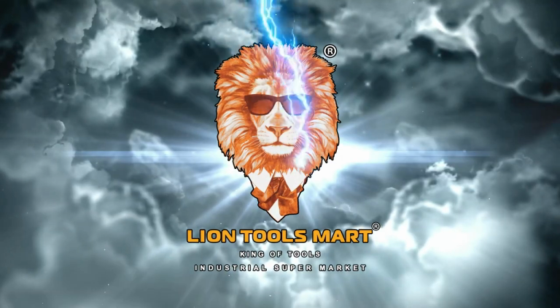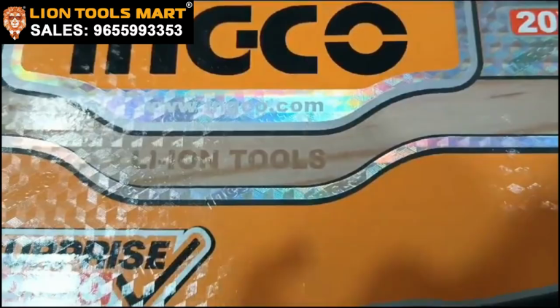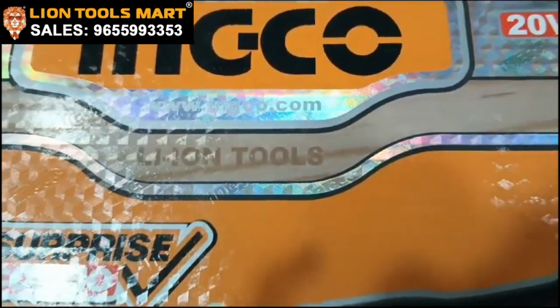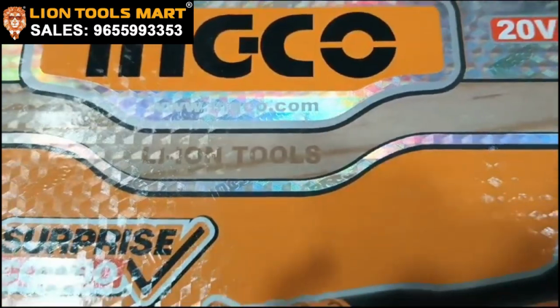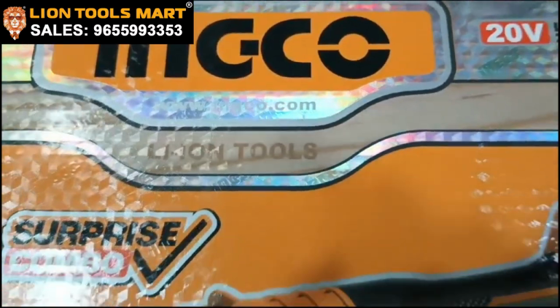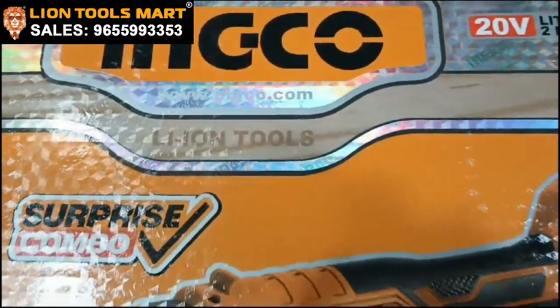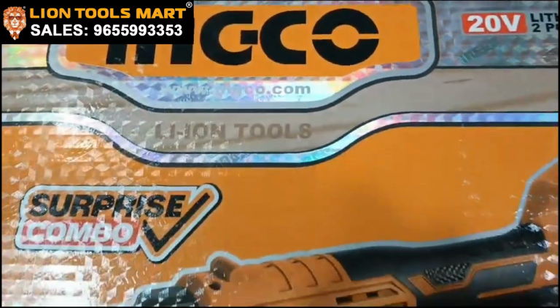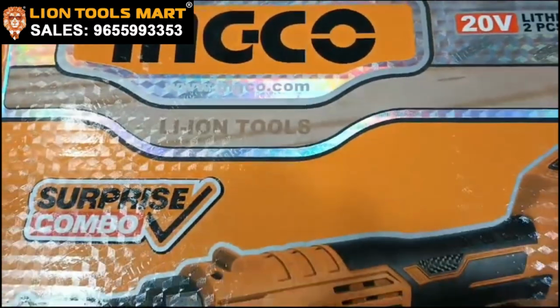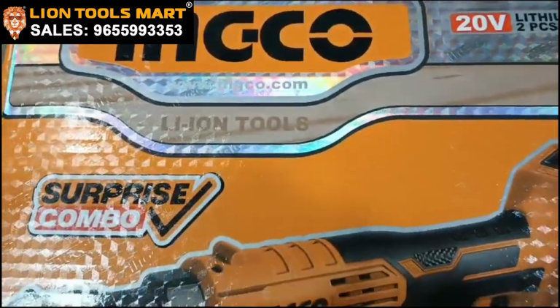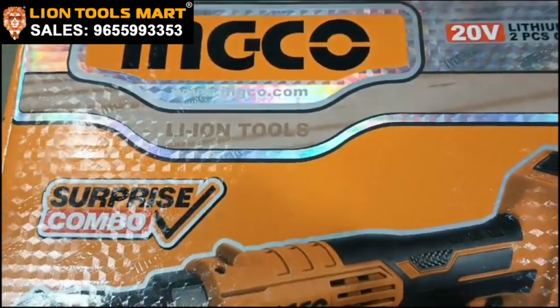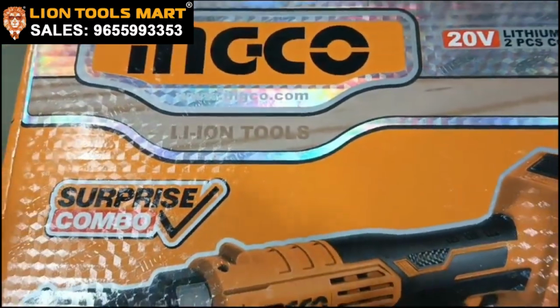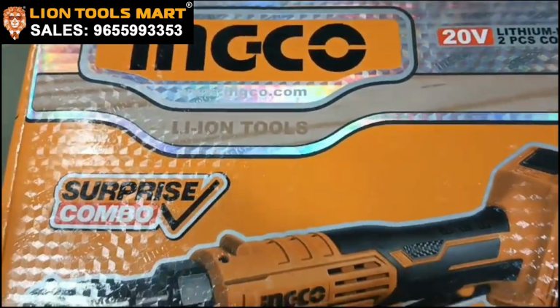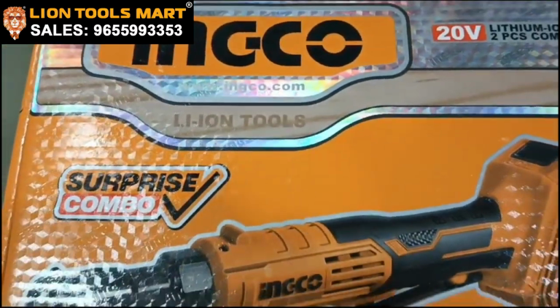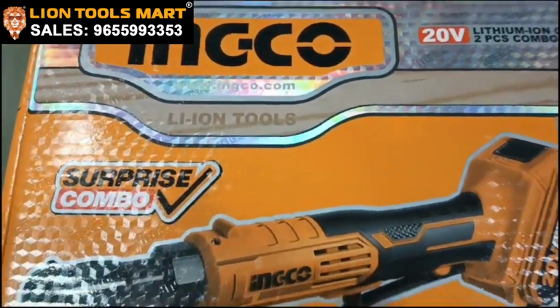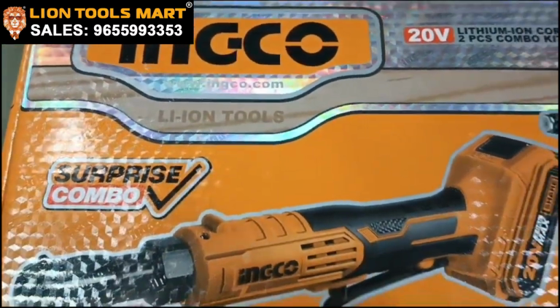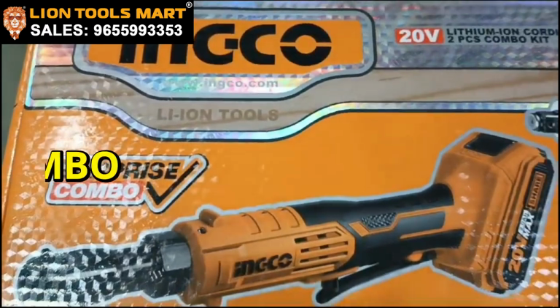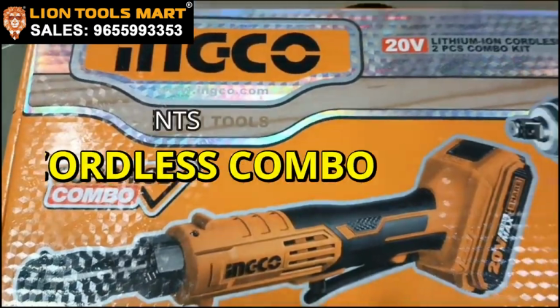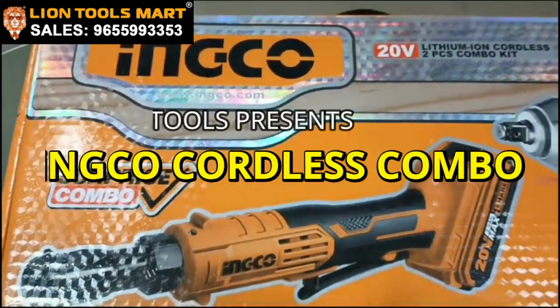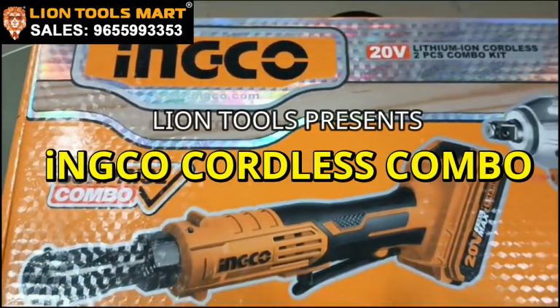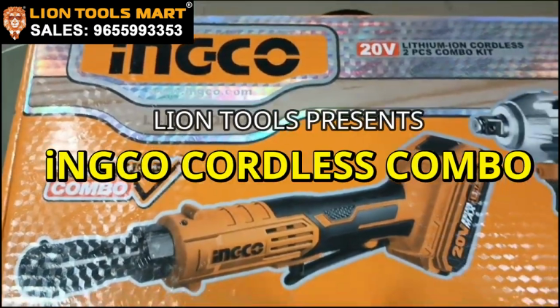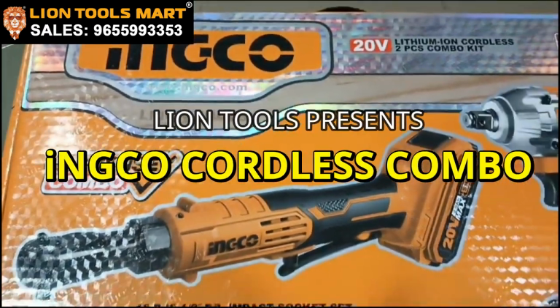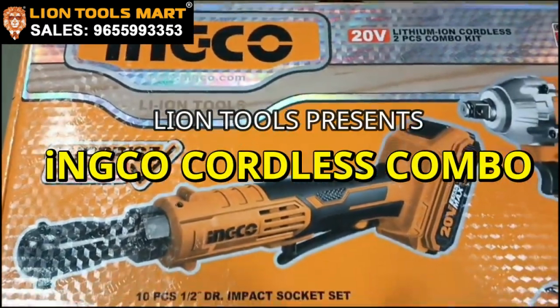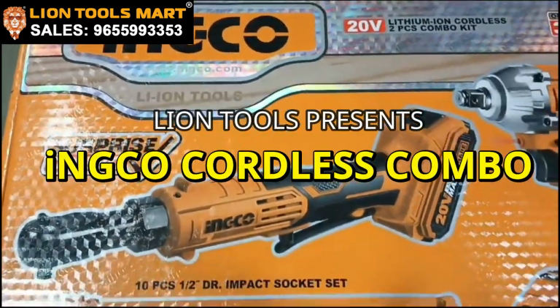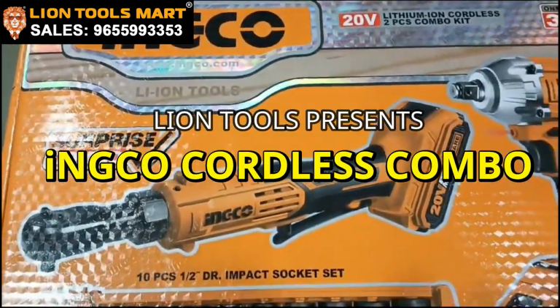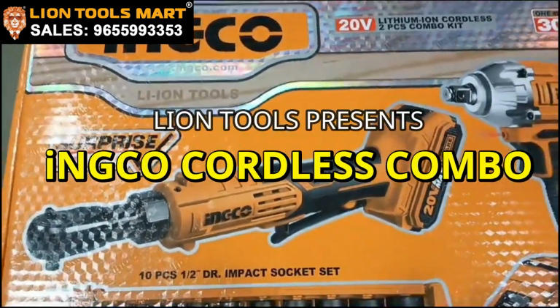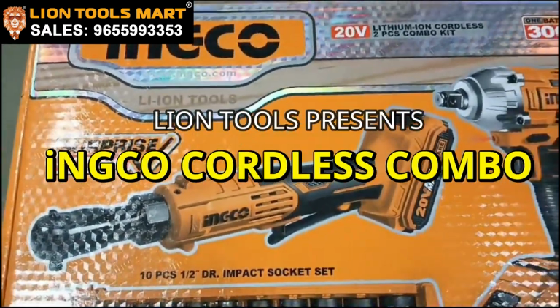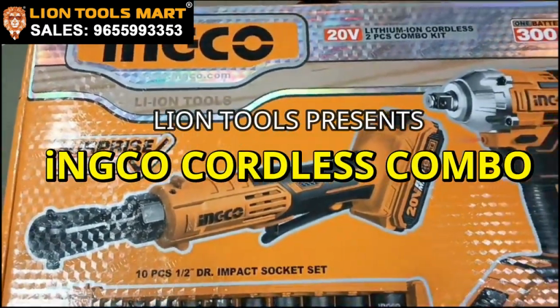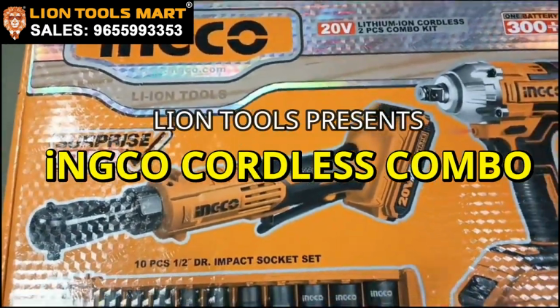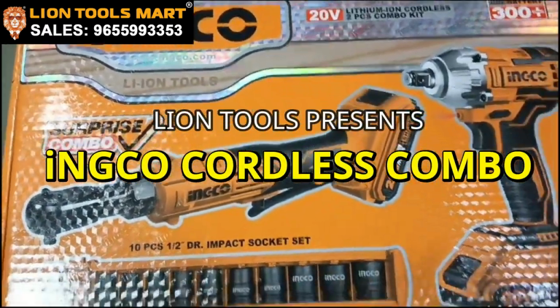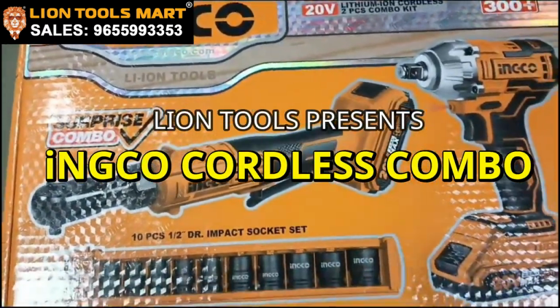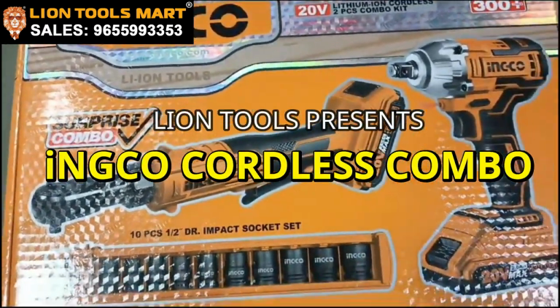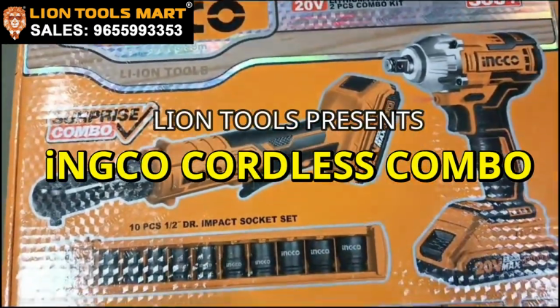Hi friends, welcome to LINE TOOLSMART. What do we see here? Let's talk about cordless impact.